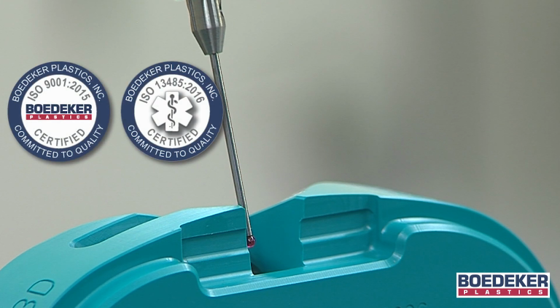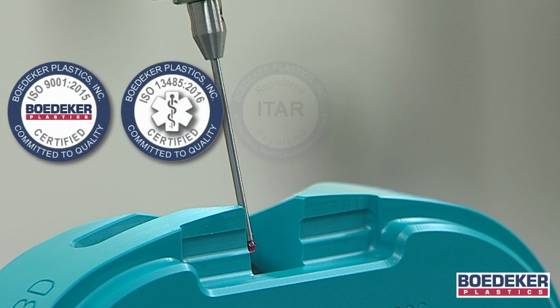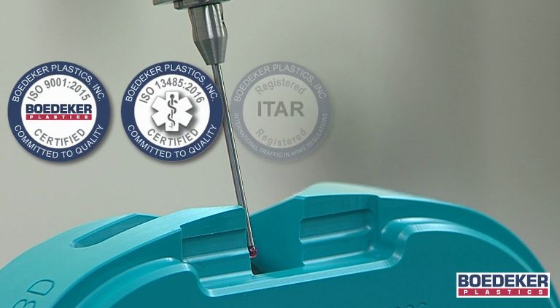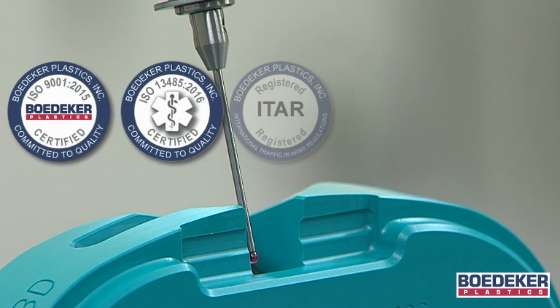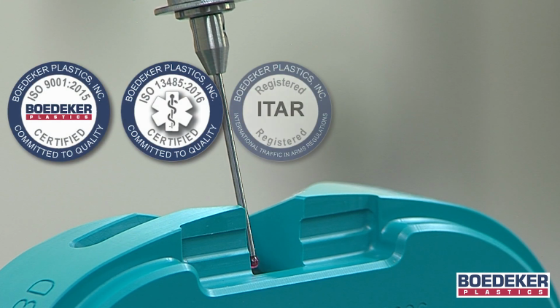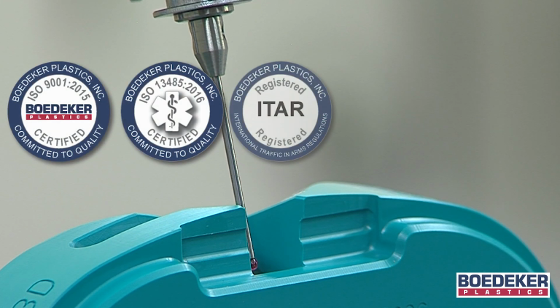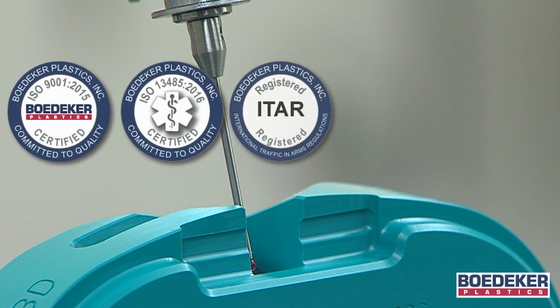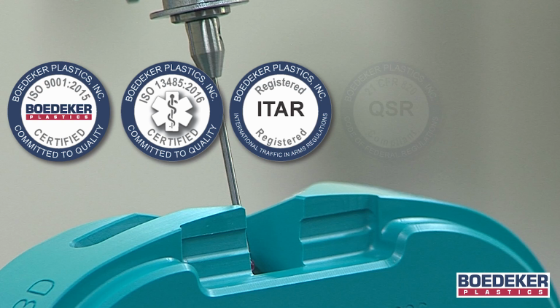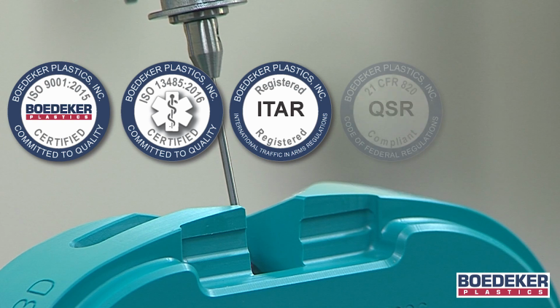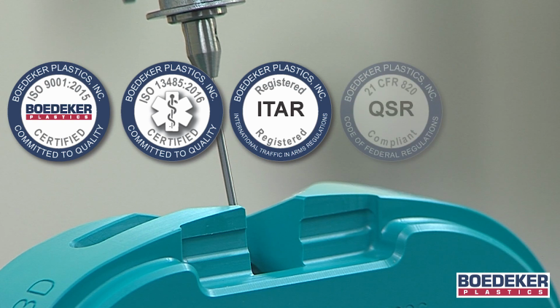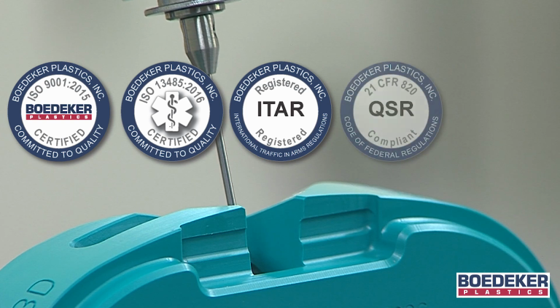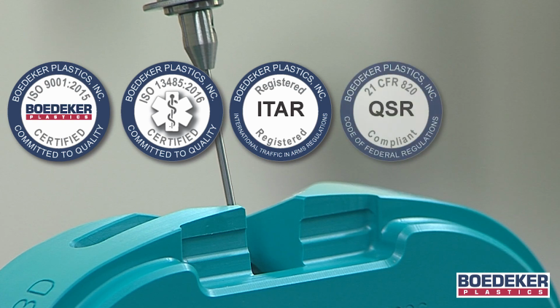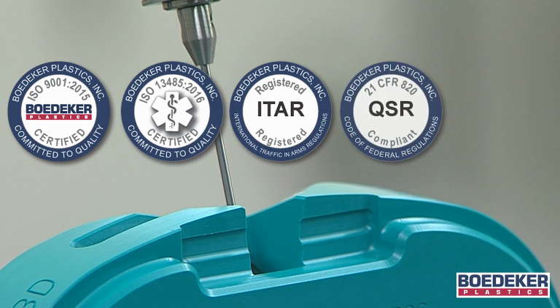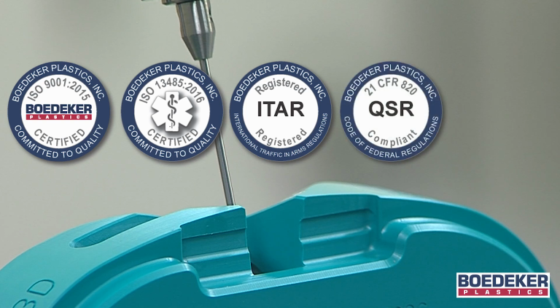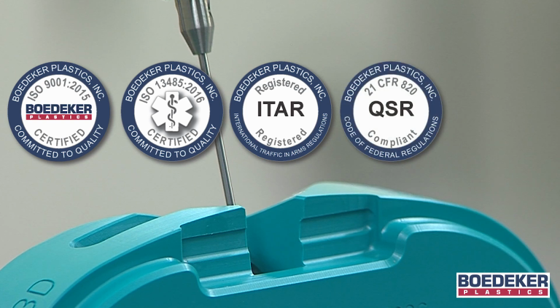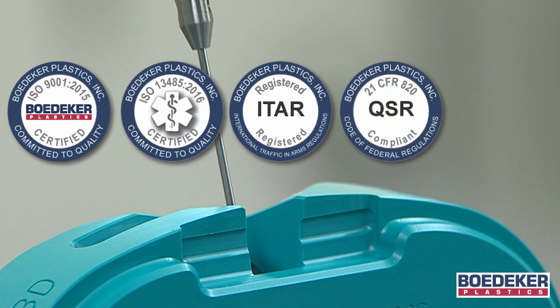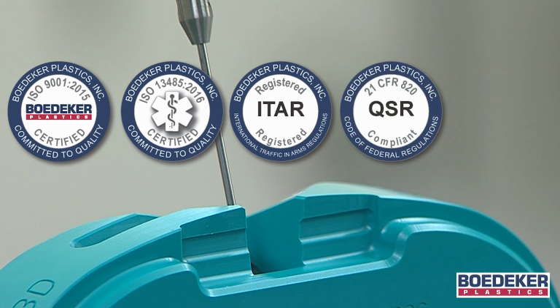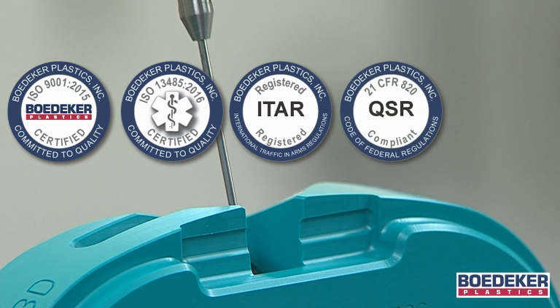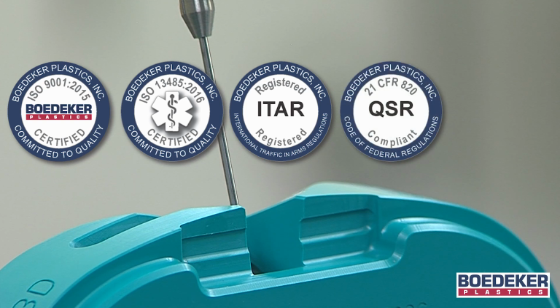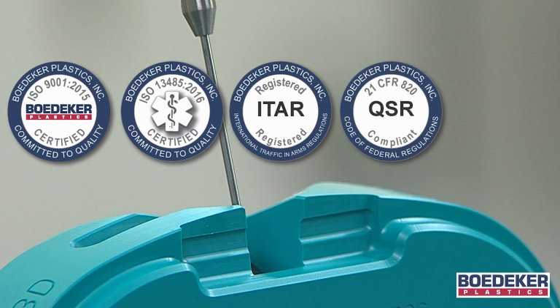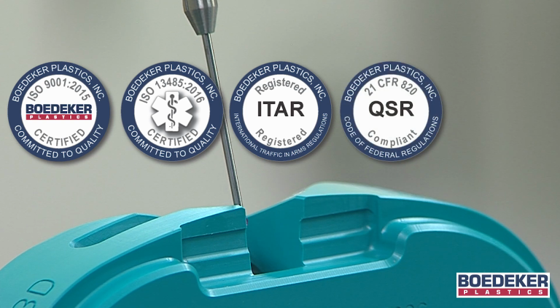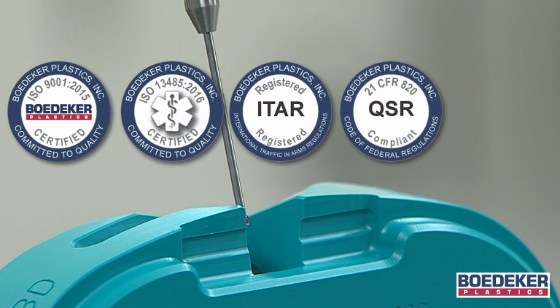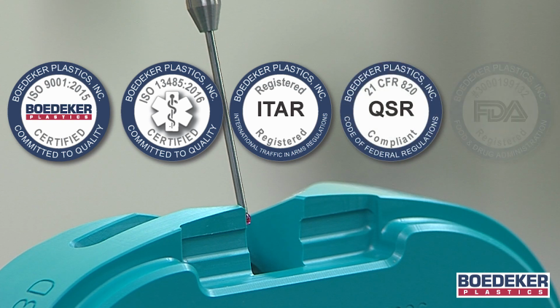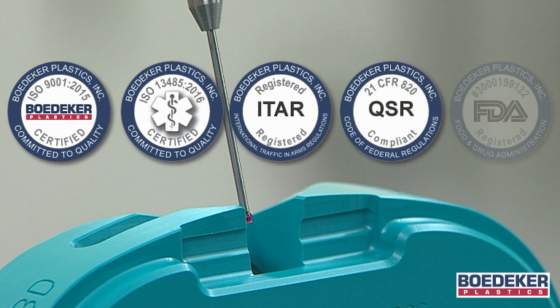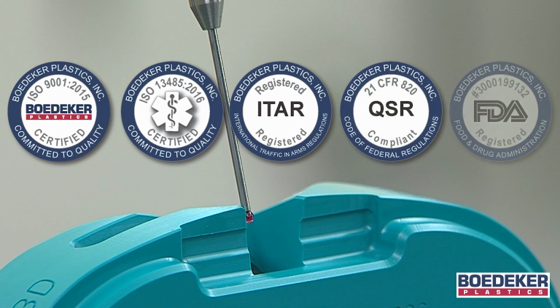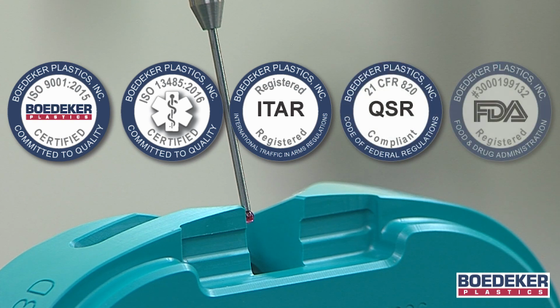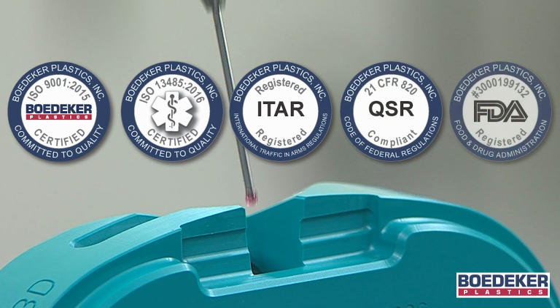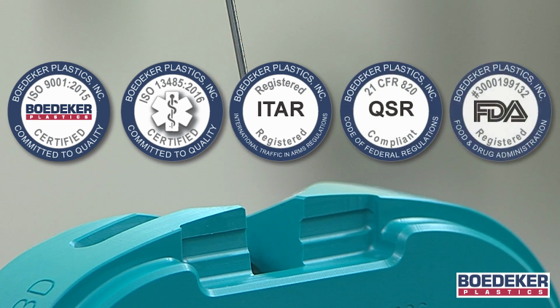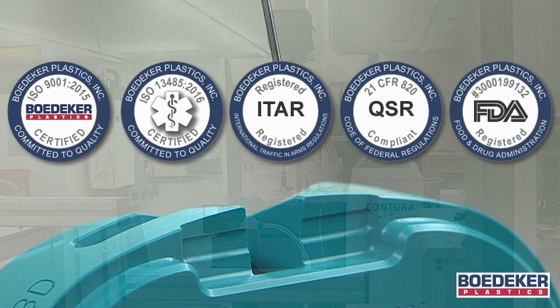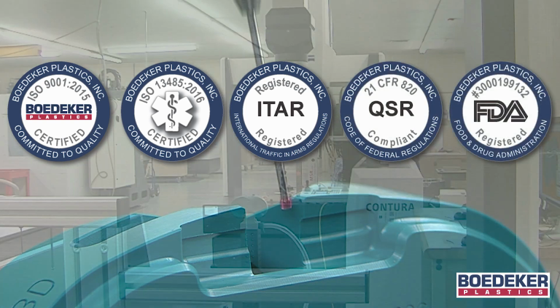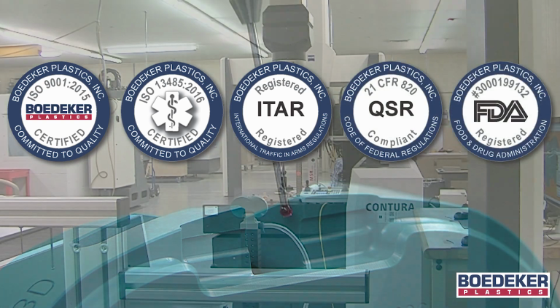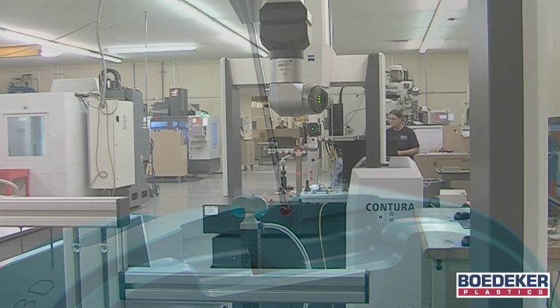We are ITAR registered, 21 CFR 820 compliant, and FDA registered.